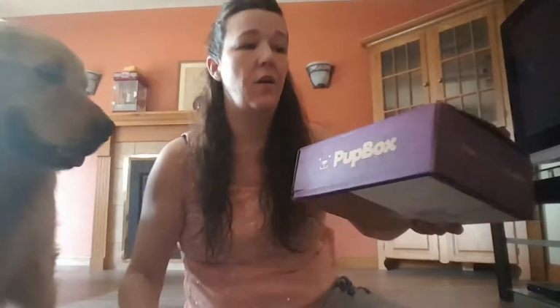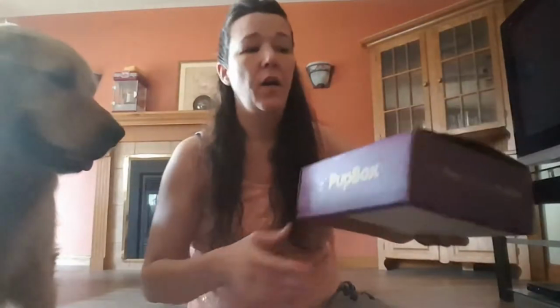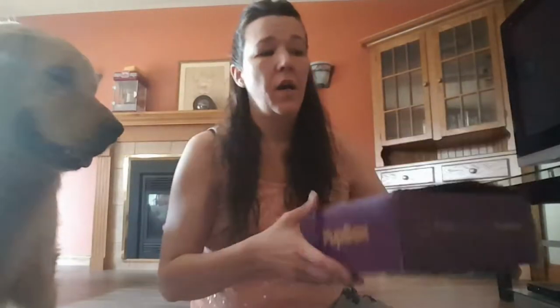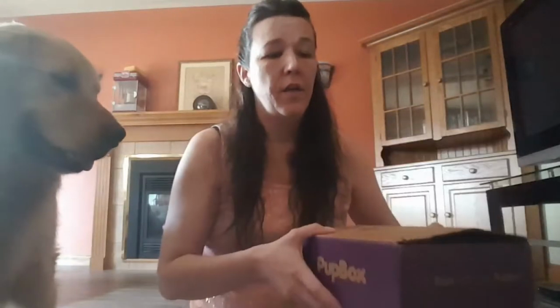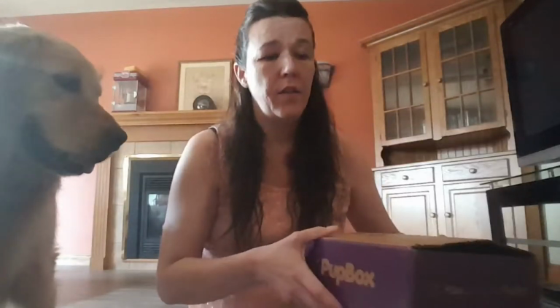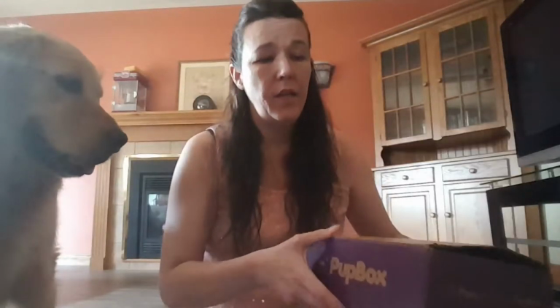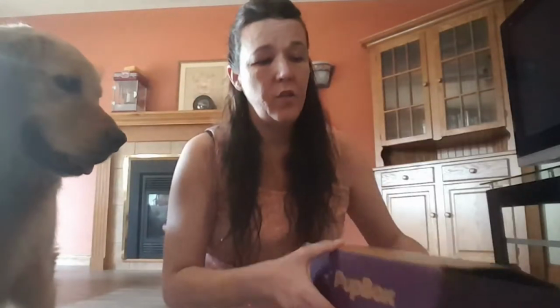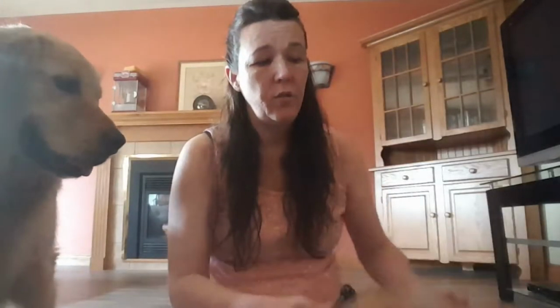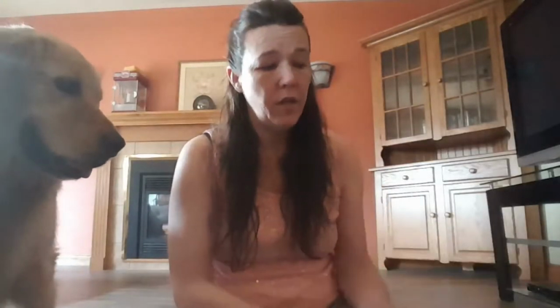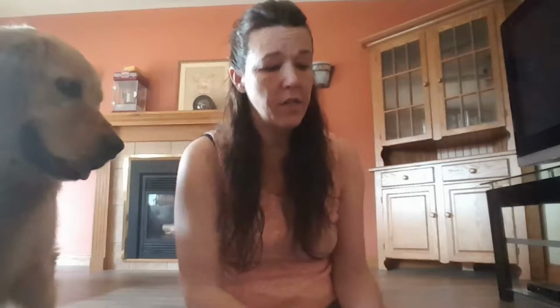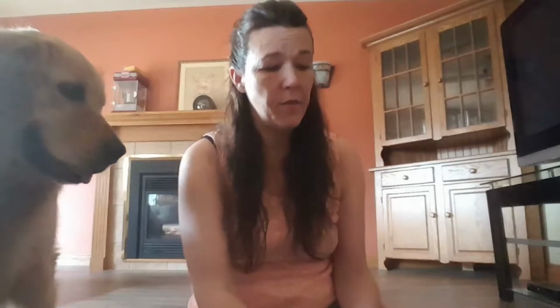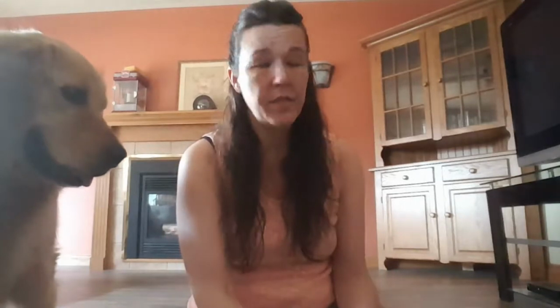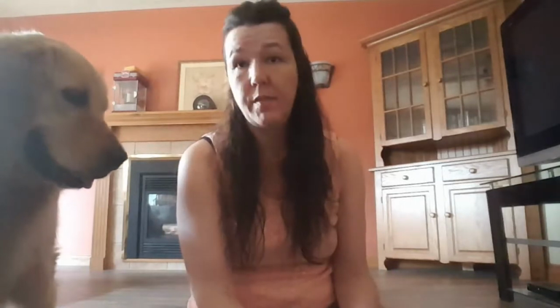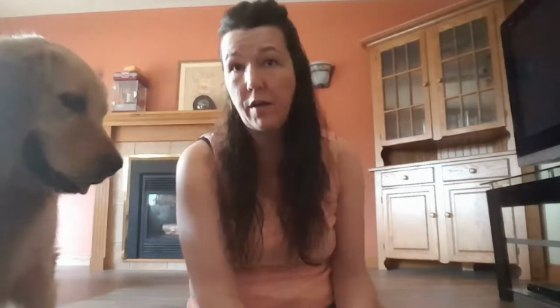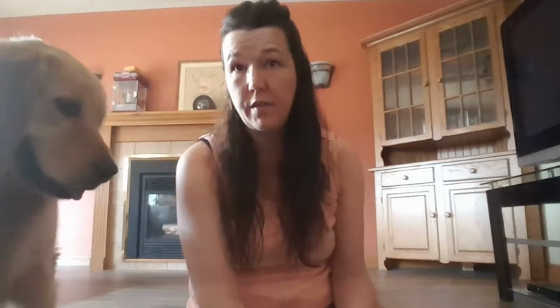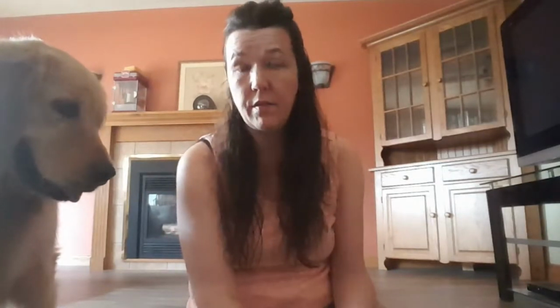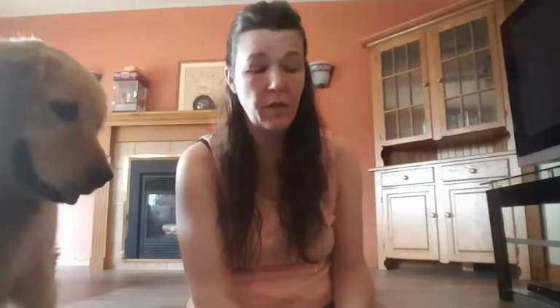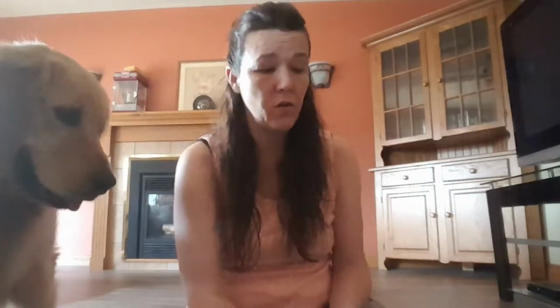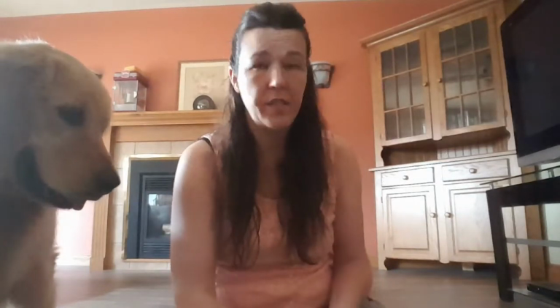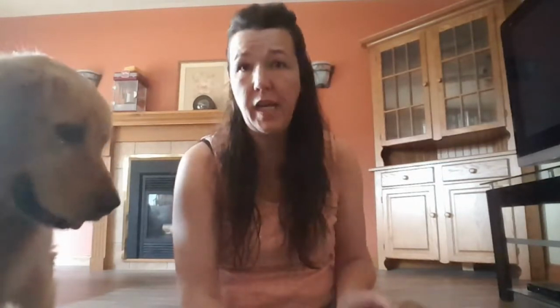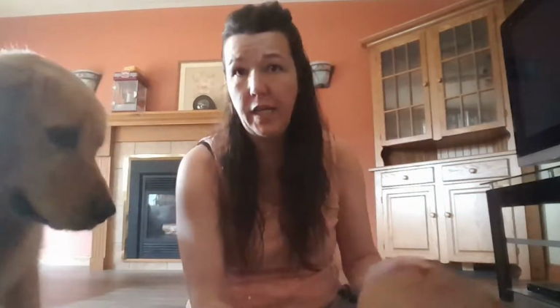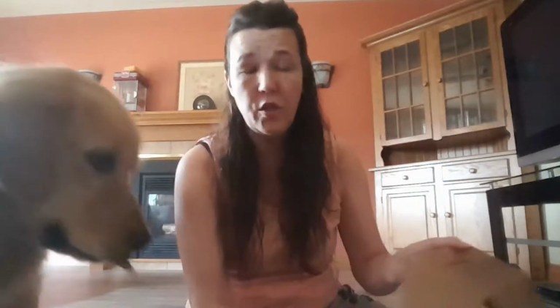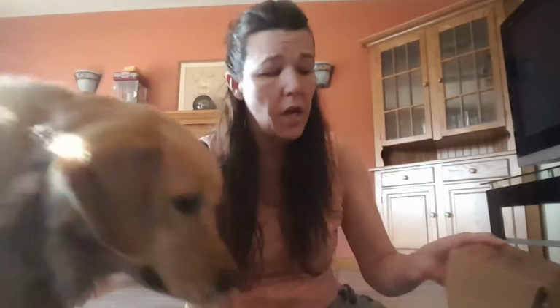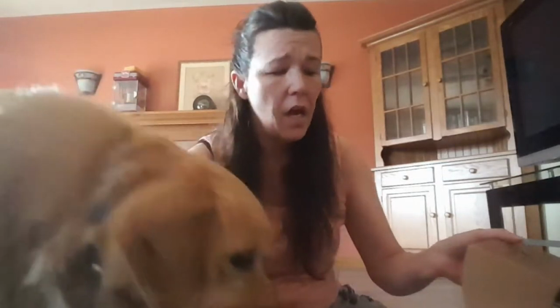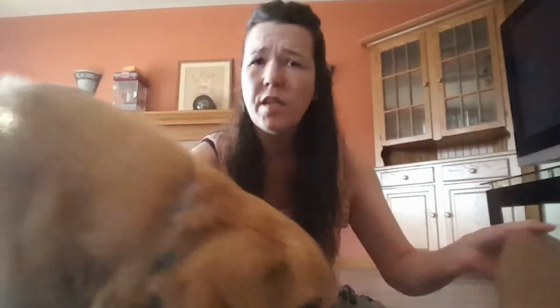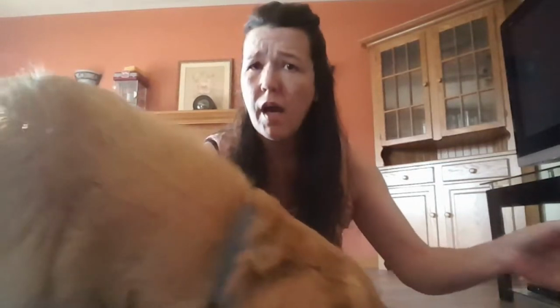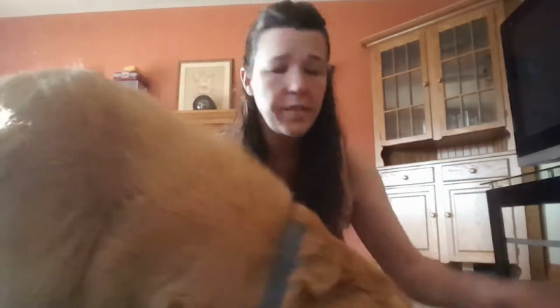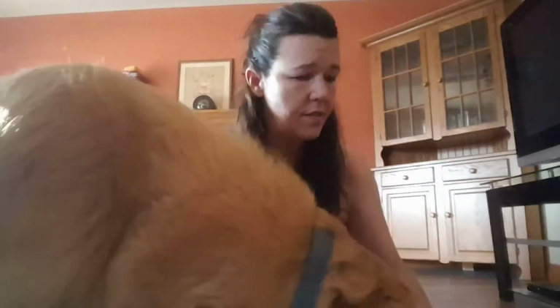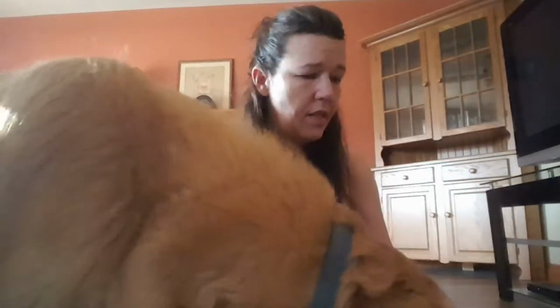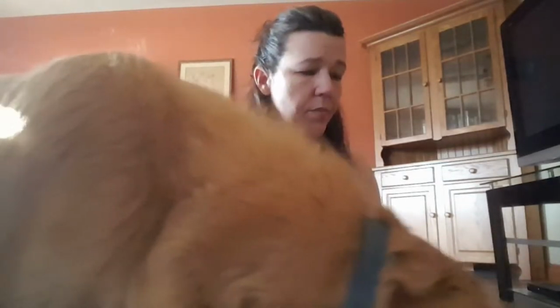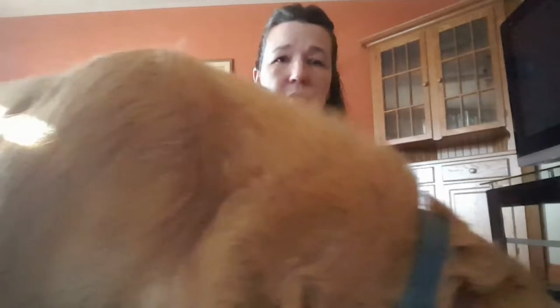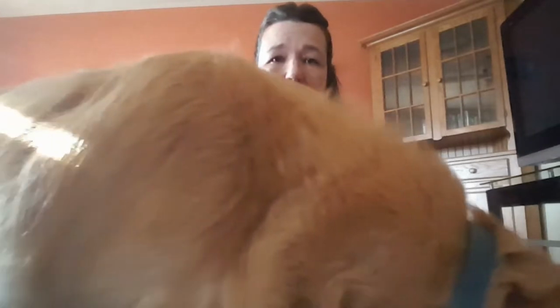They do customize these boxes according to age, size, and preferences.